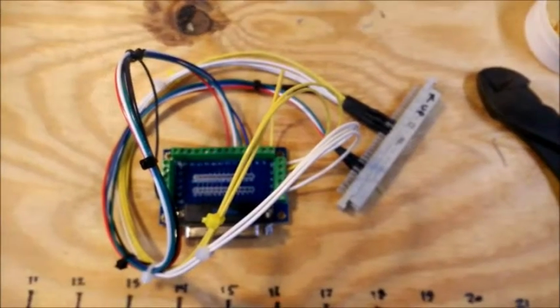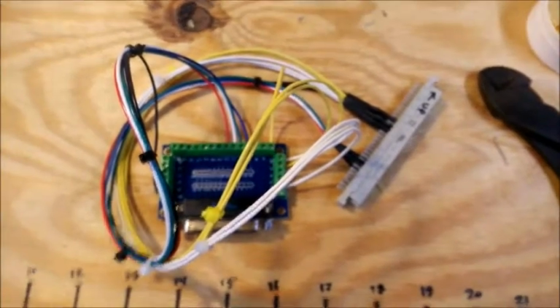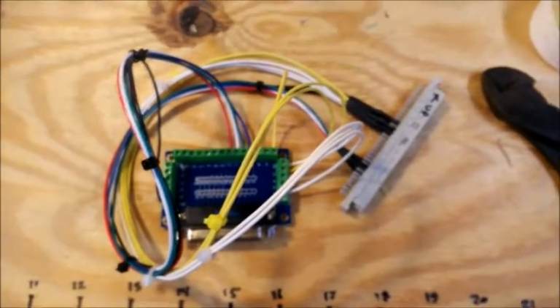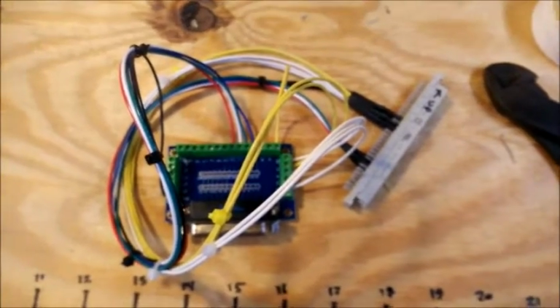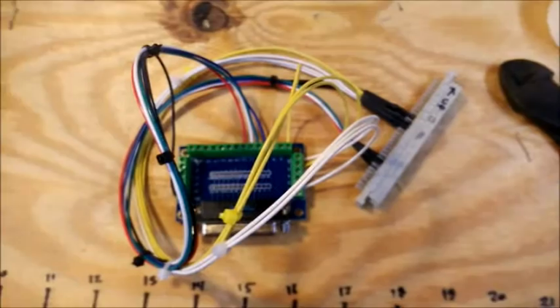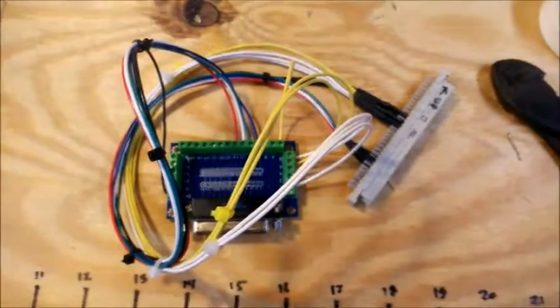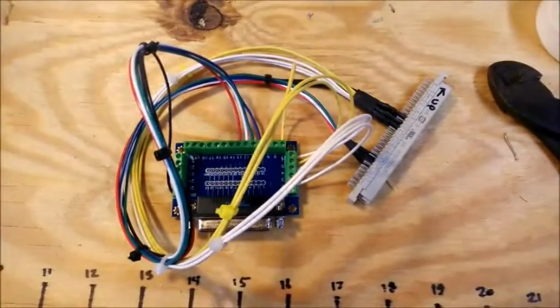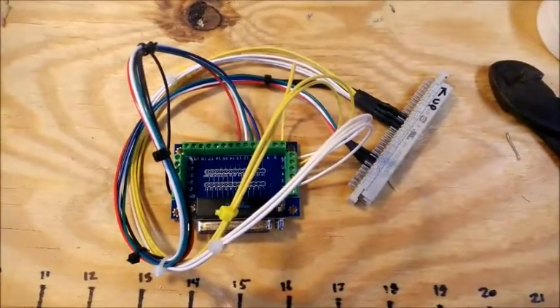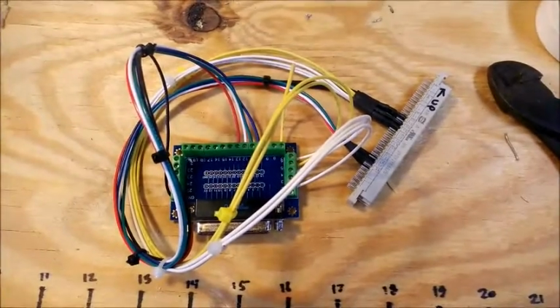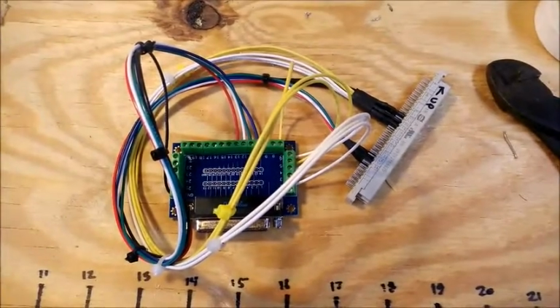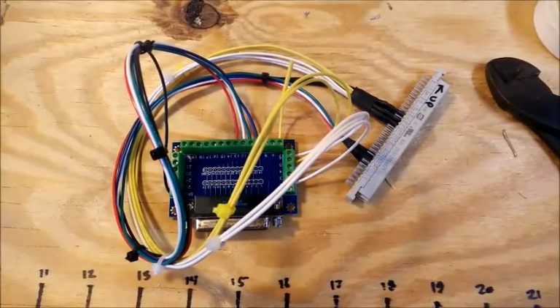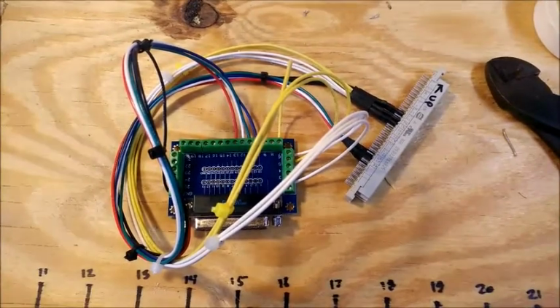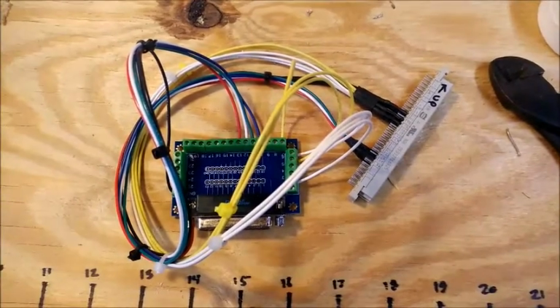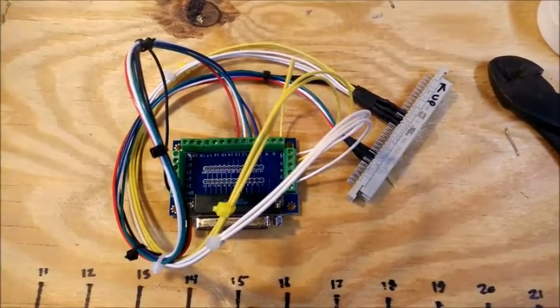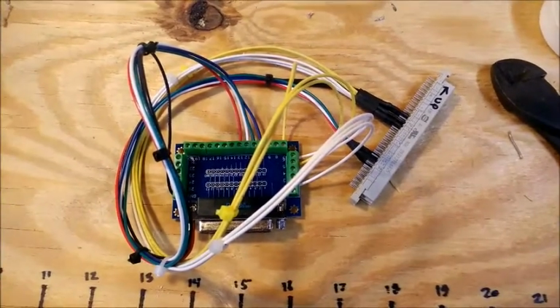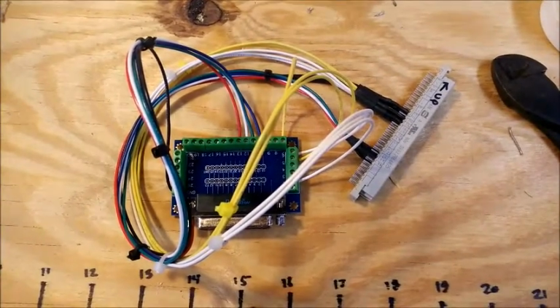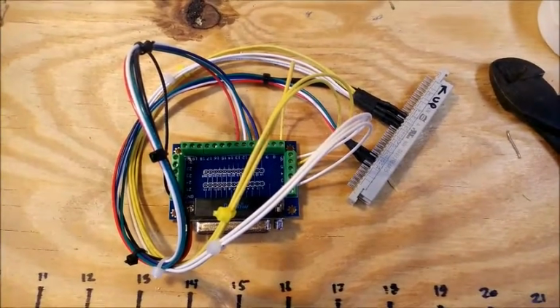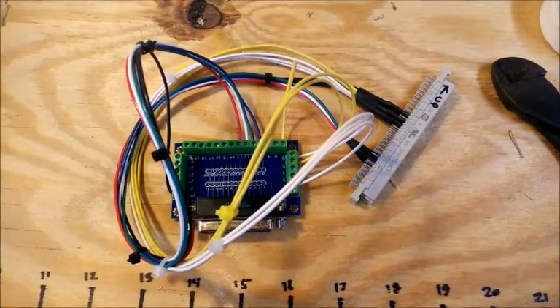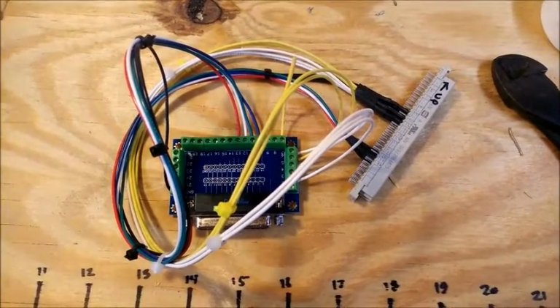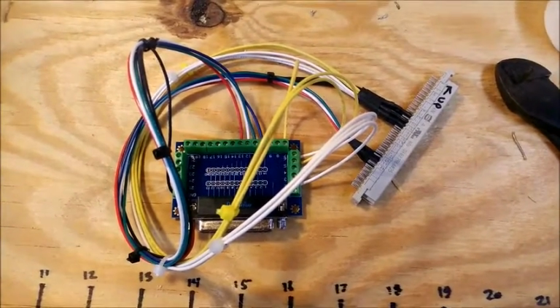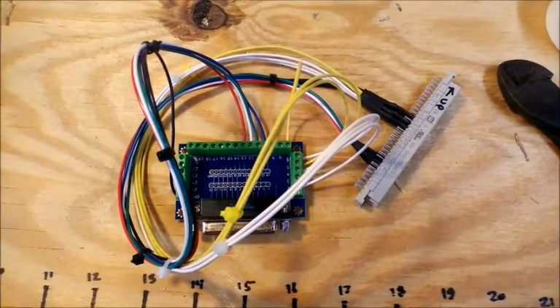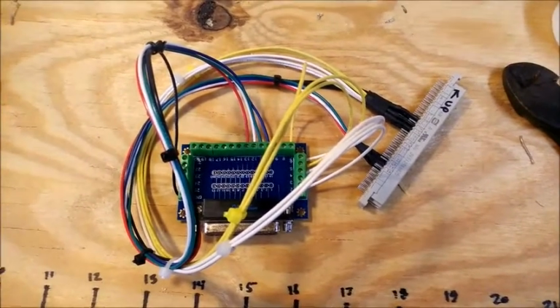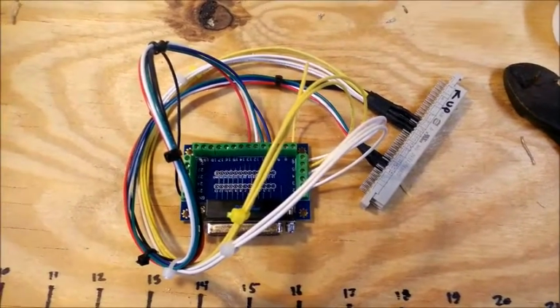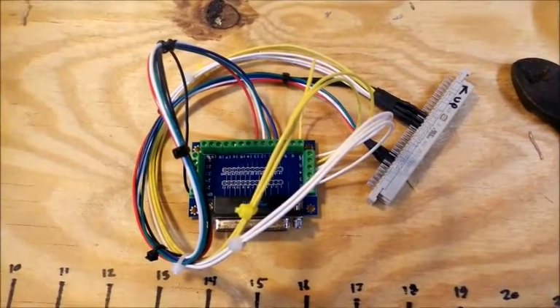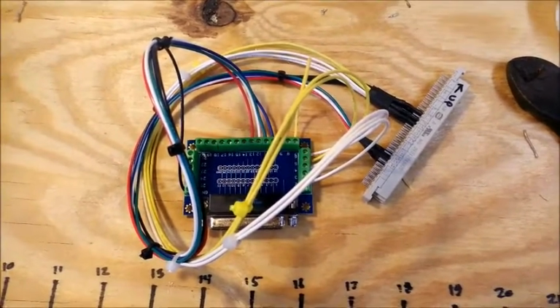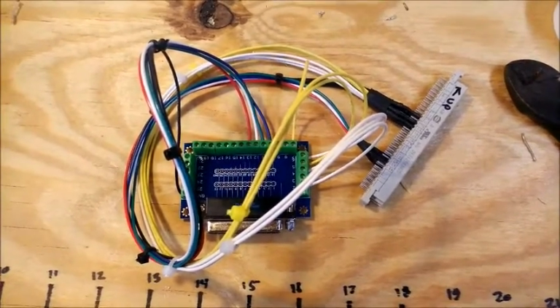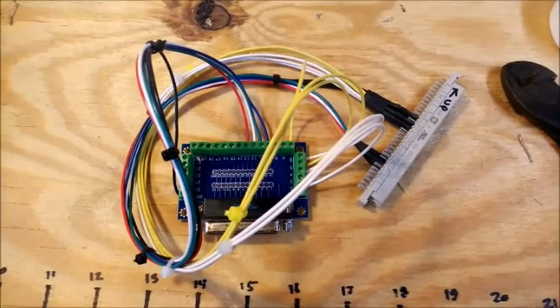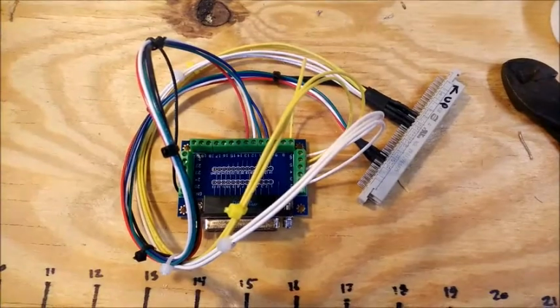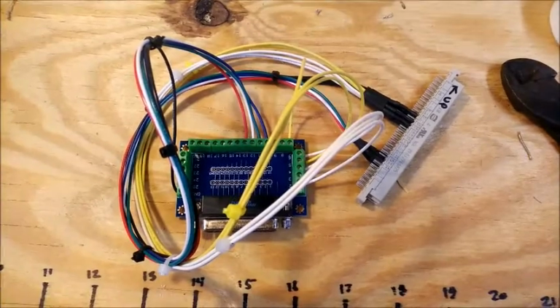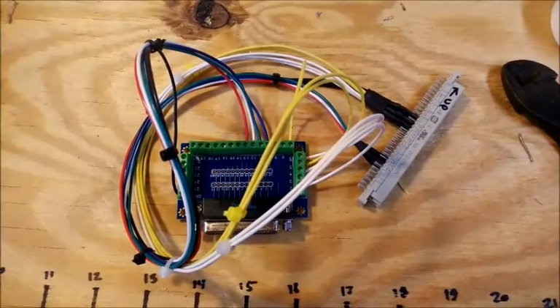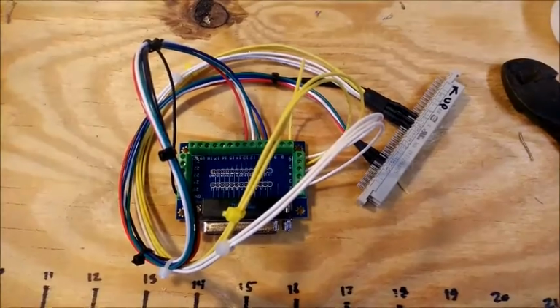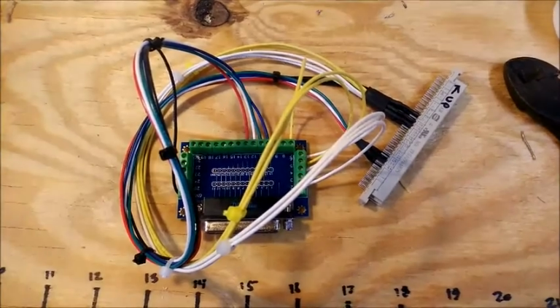There we go. I've got everything wired and screwed in, so now all we have to do is test it out.